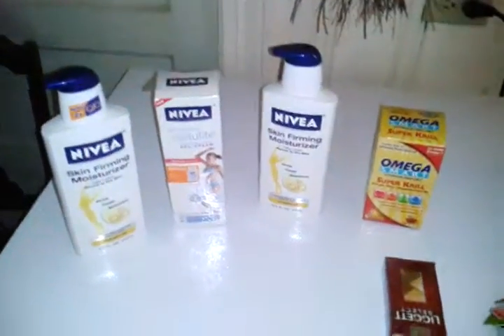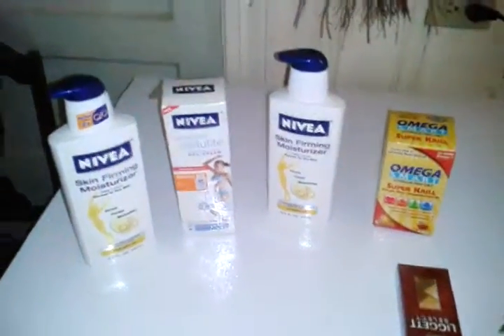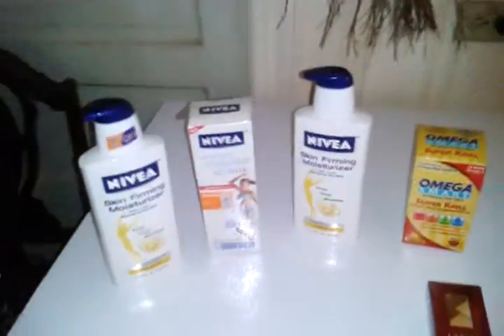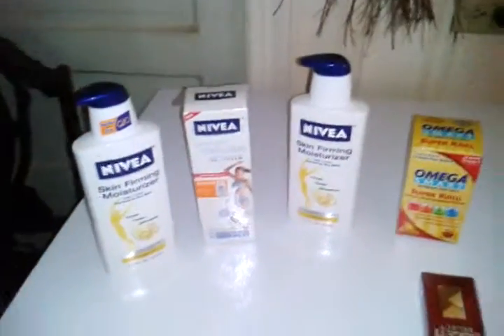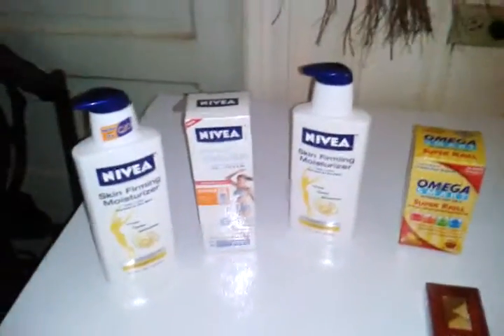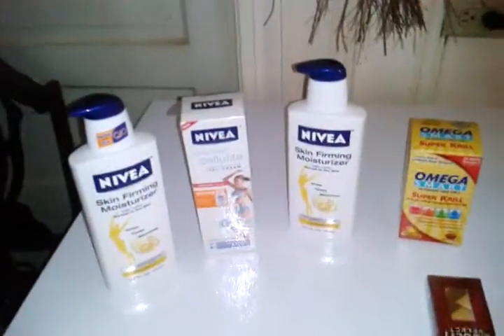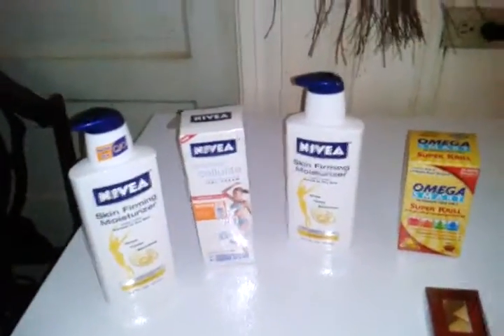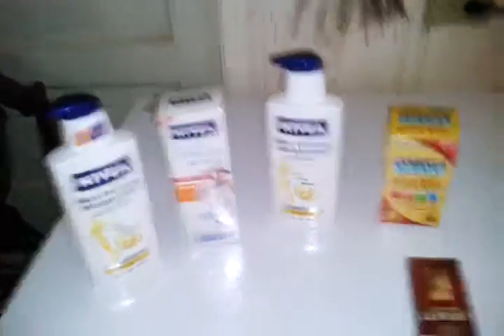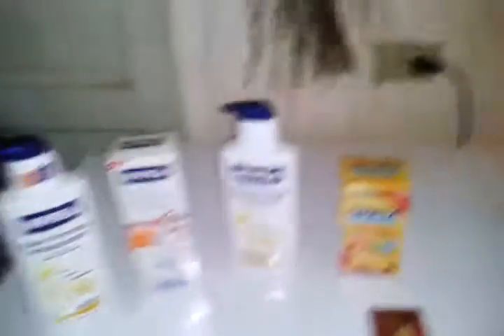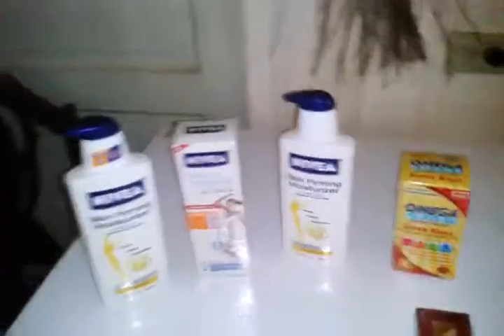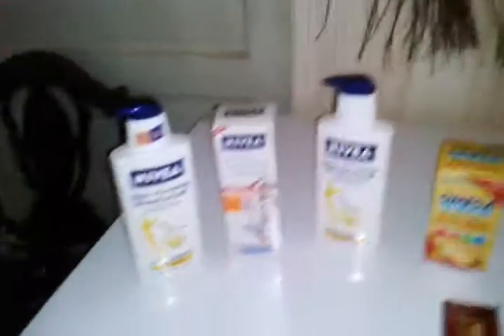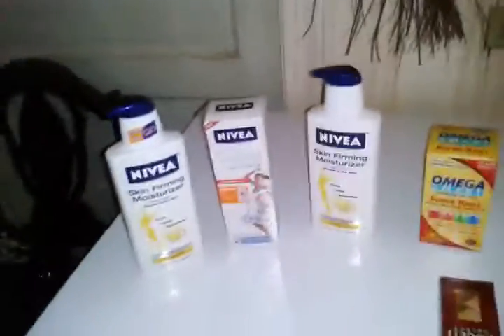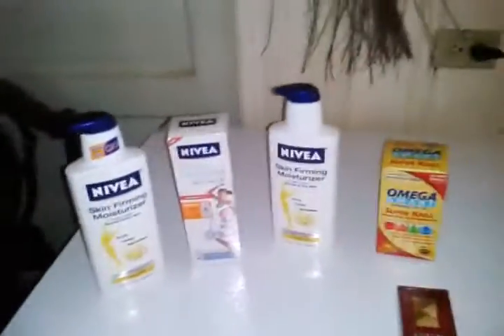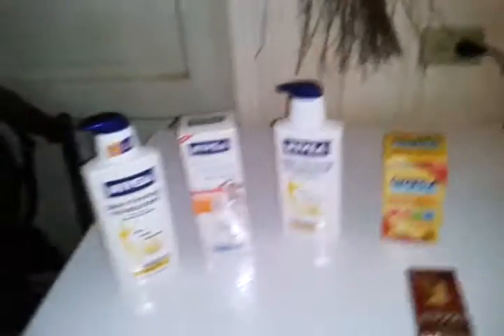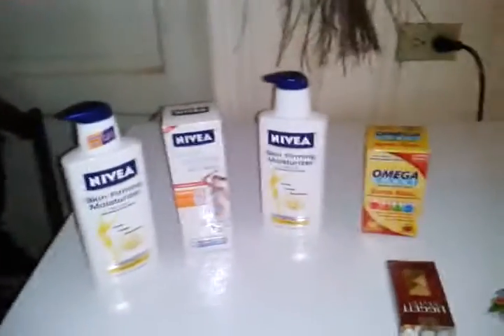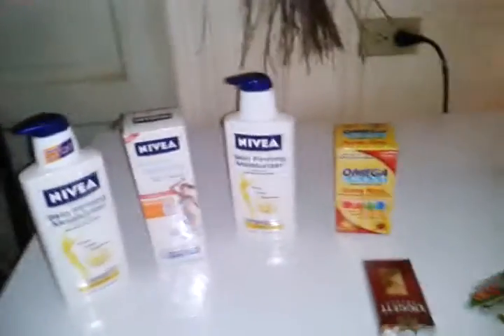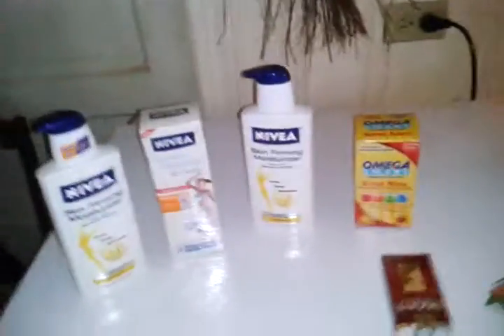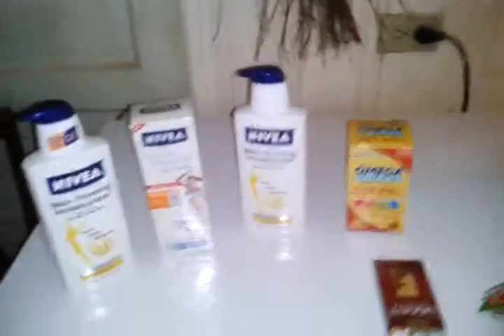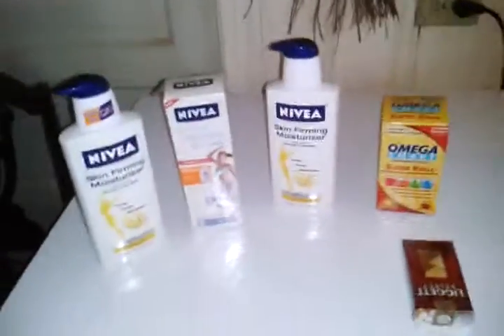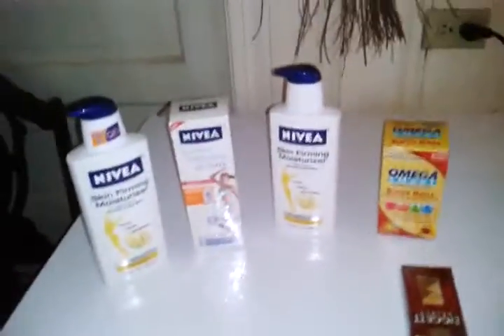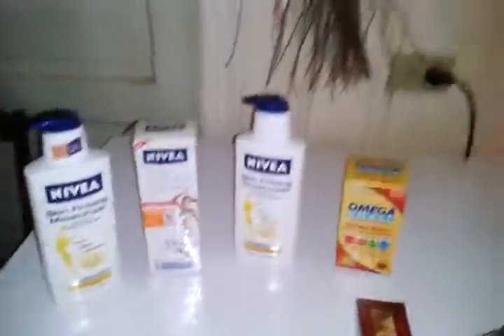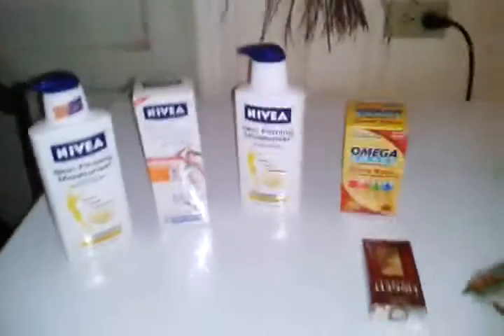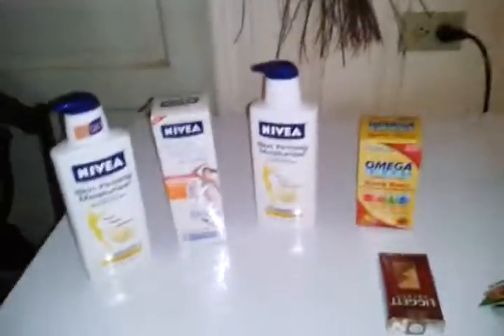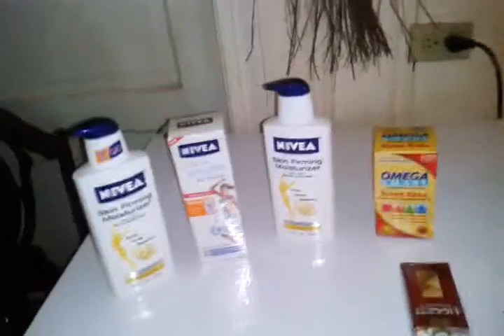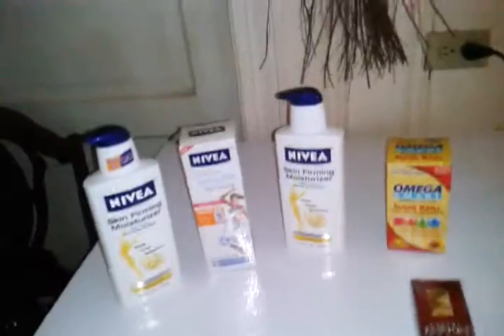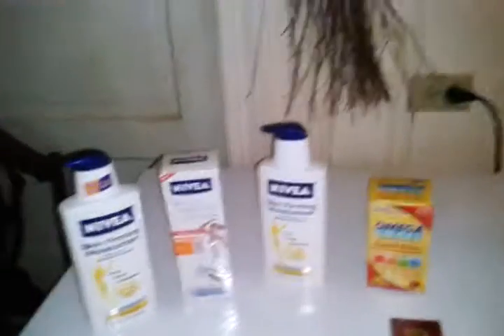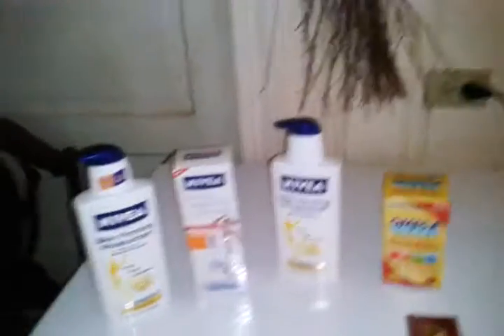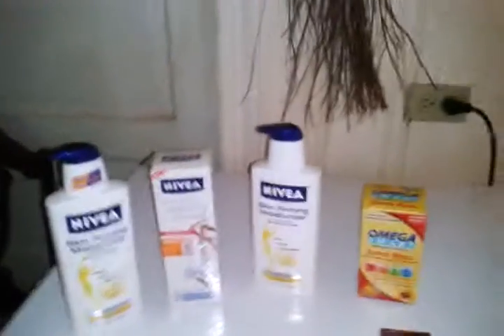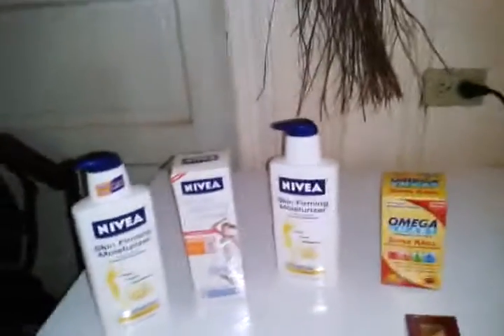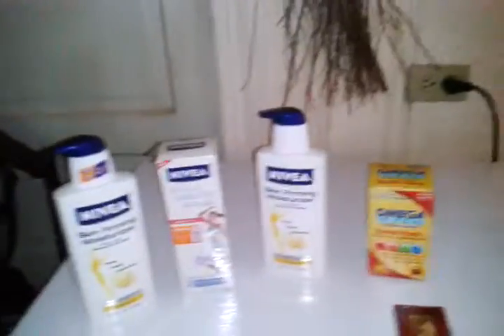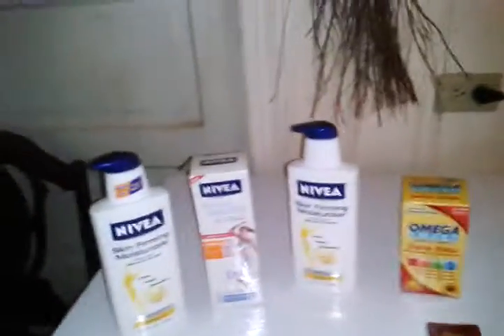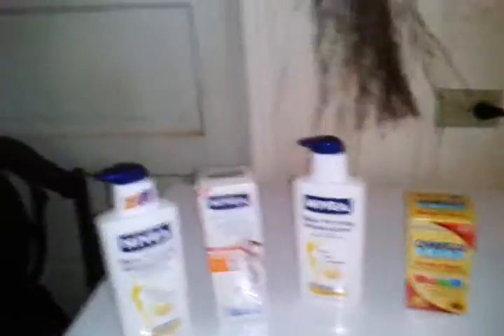Hello YouTube! I did a little bit of couponing today — not much. I just went to Rite Aid because I had some Nivea coupons.